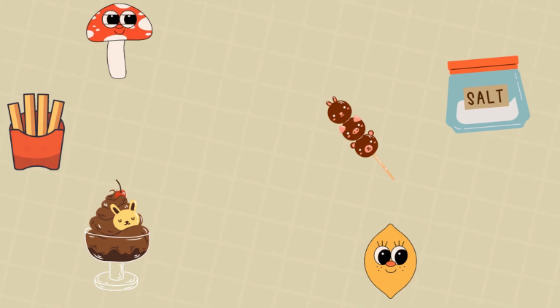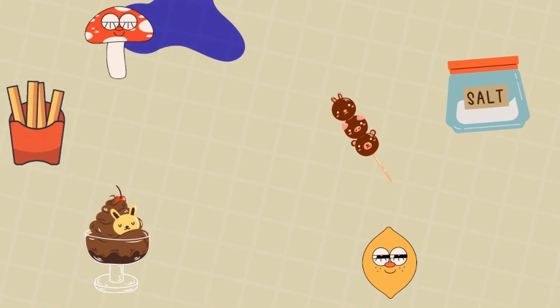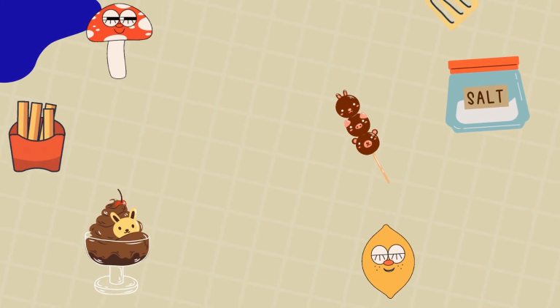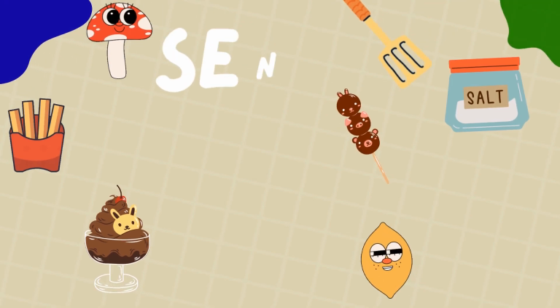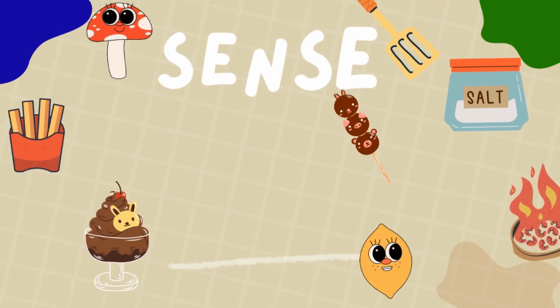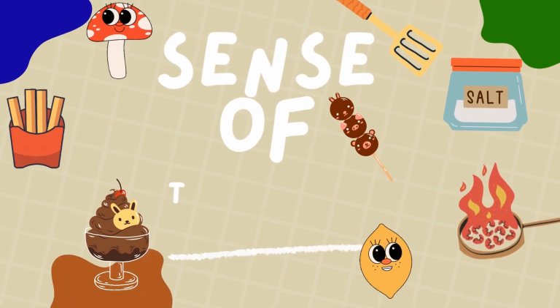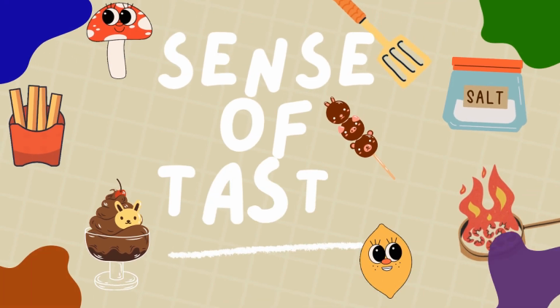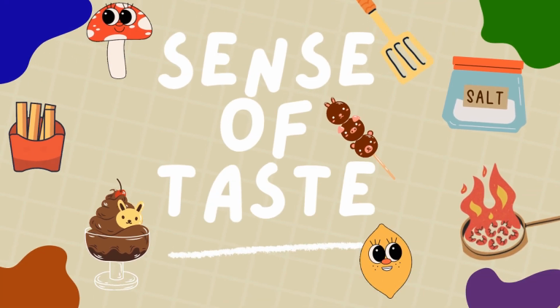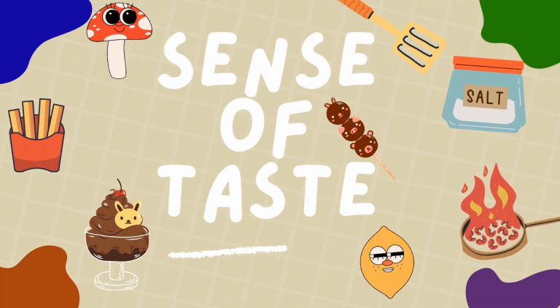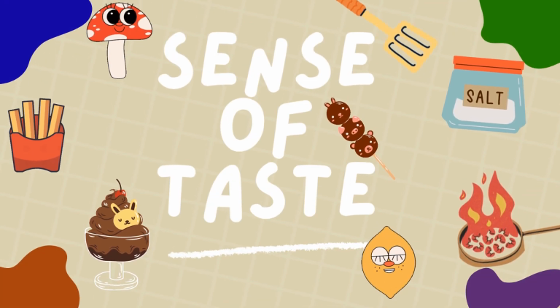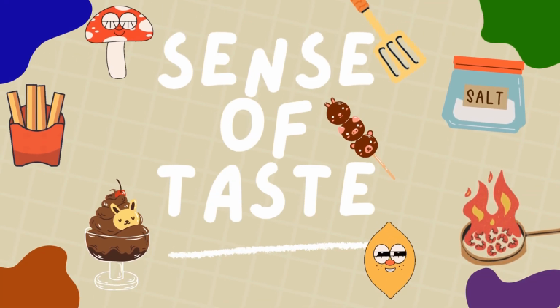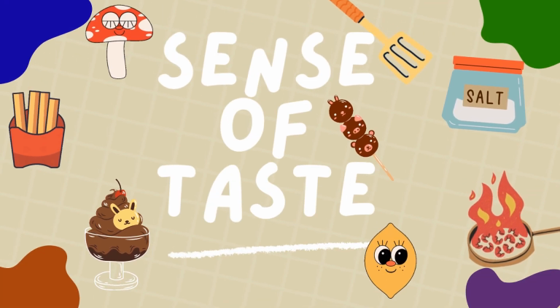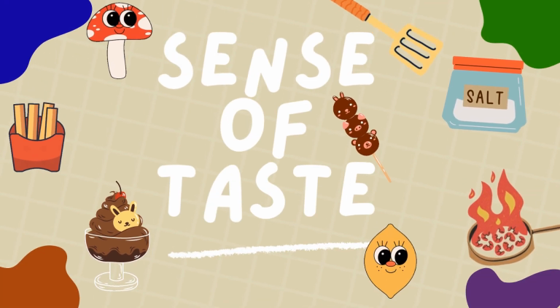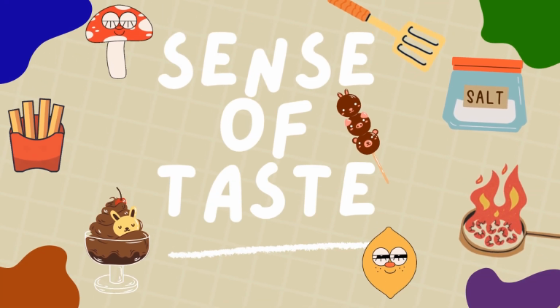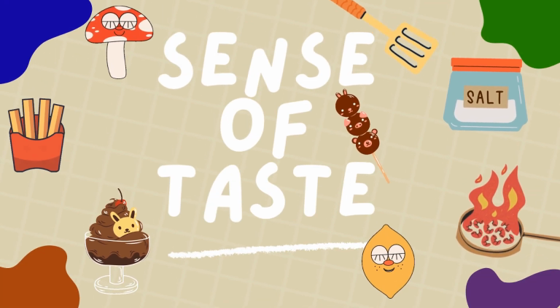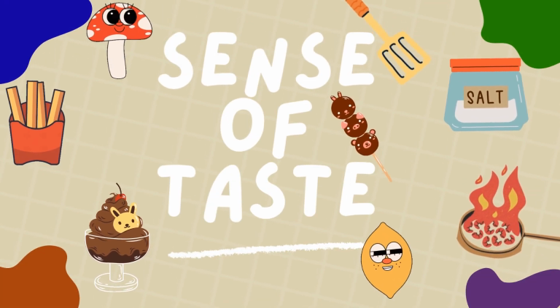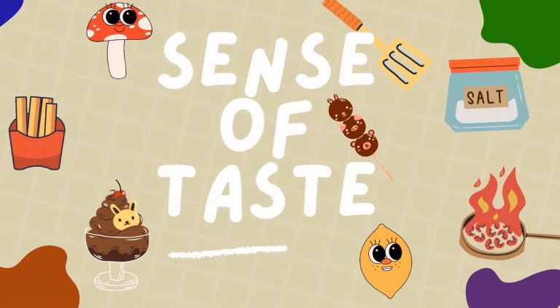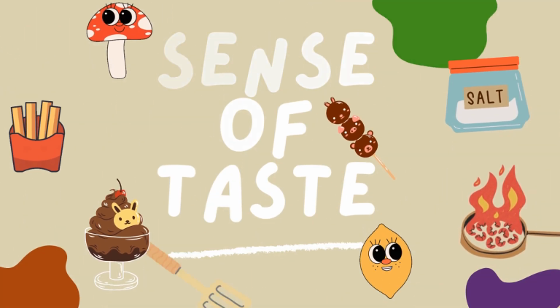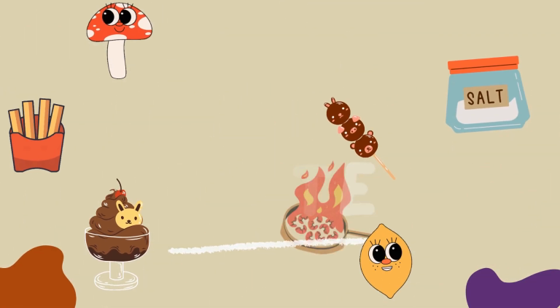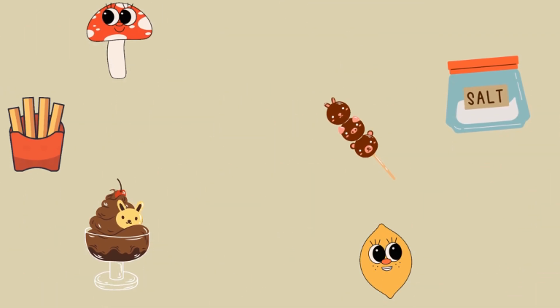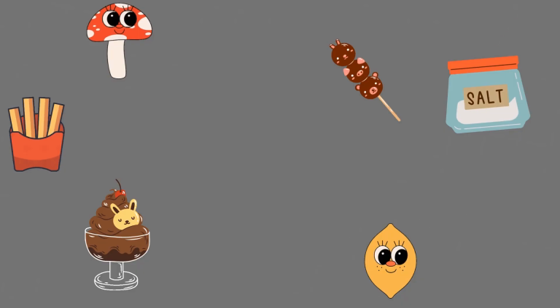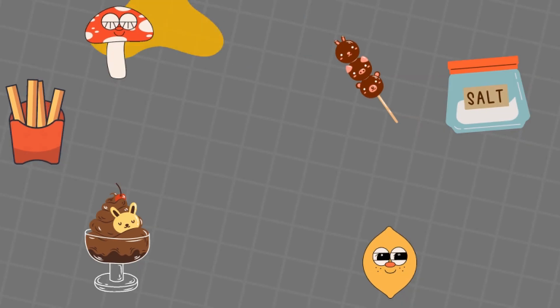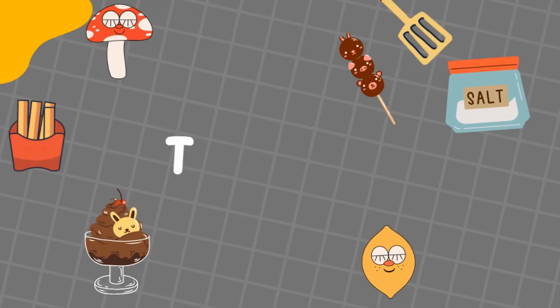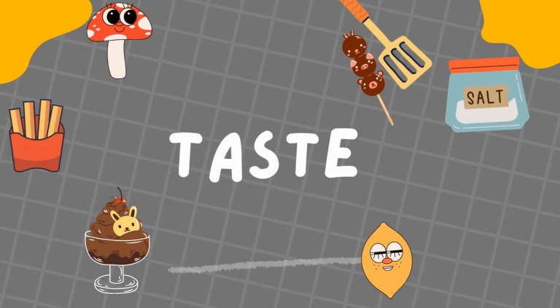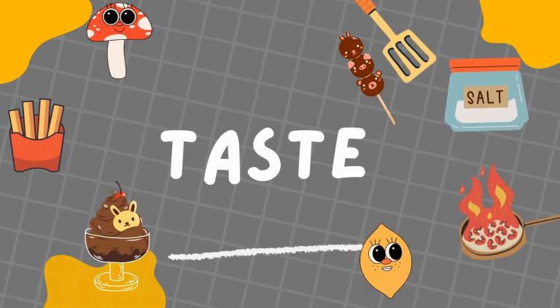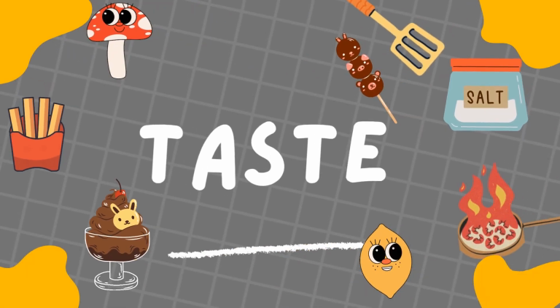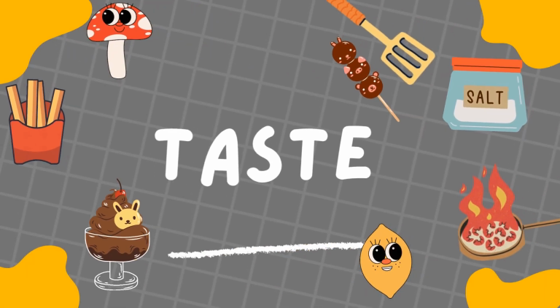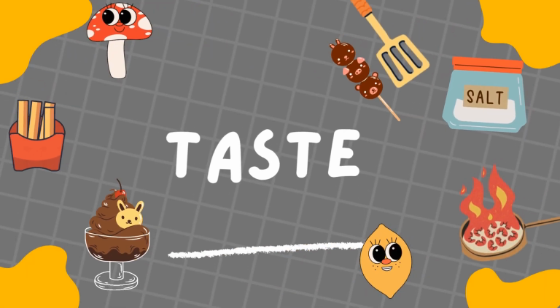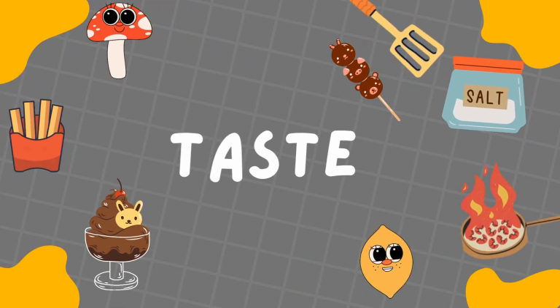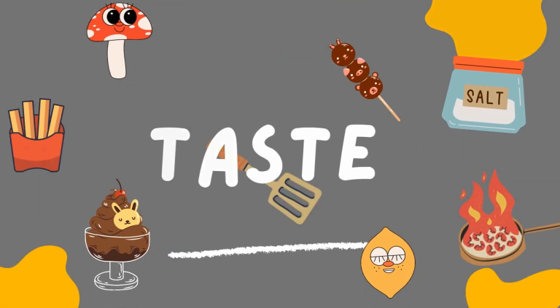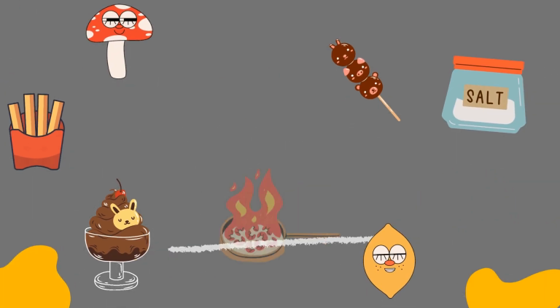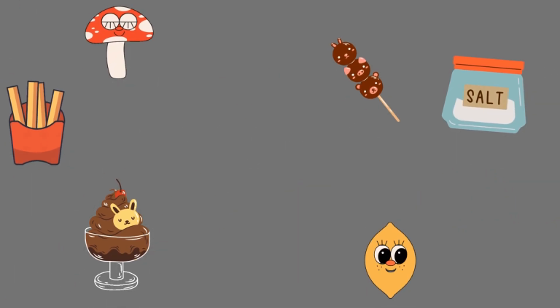Let's learn about the sense of taste. What is taste? Taste is one of our five senses. It helps us know what our food is like.